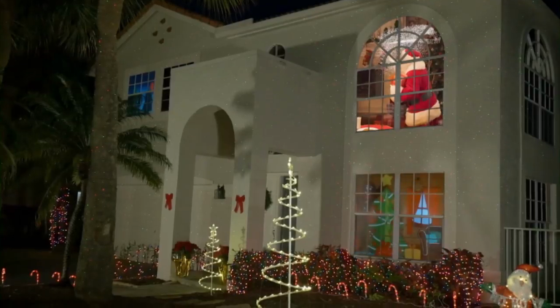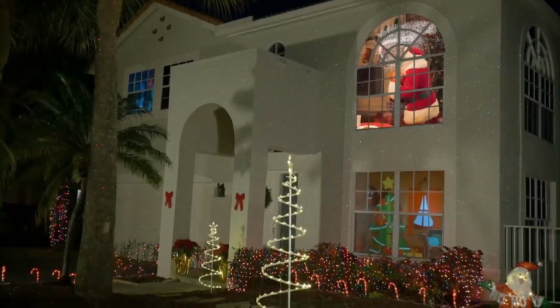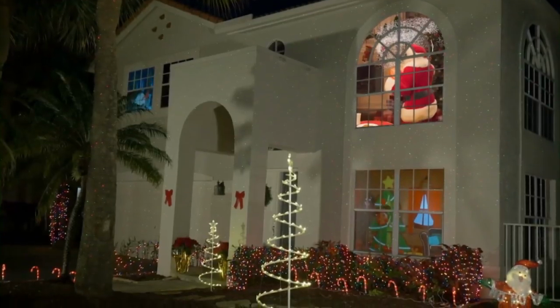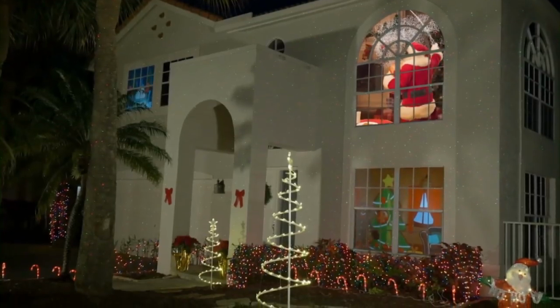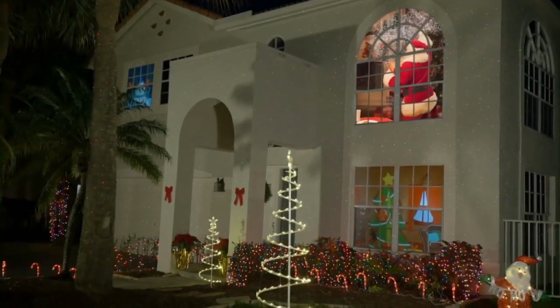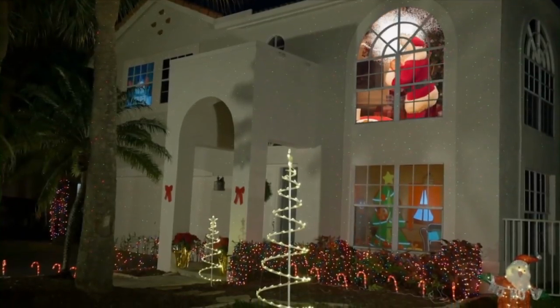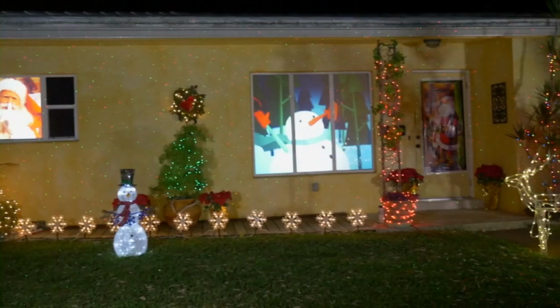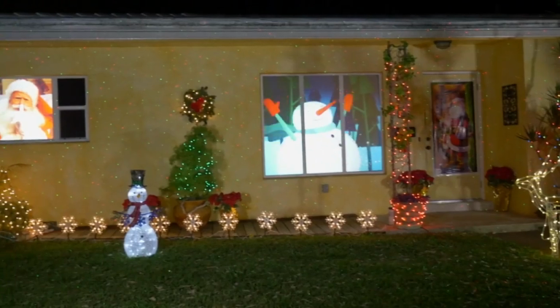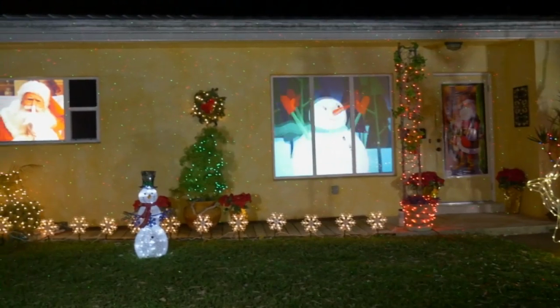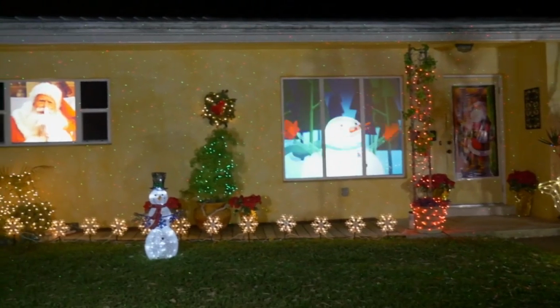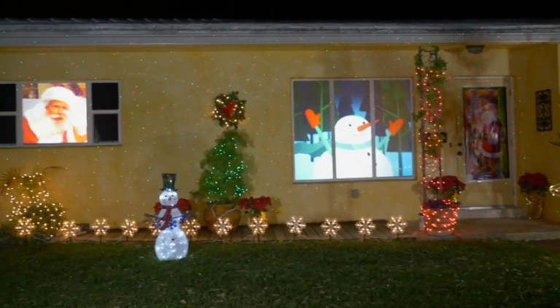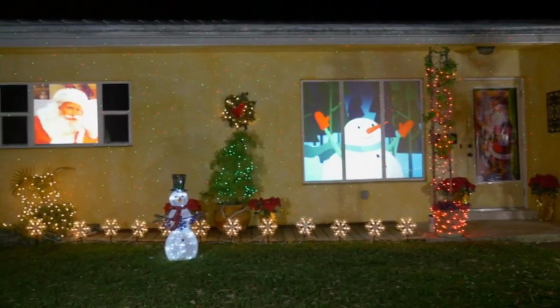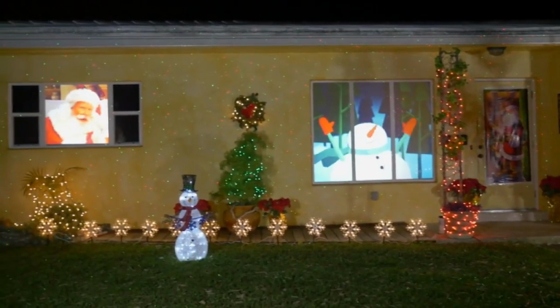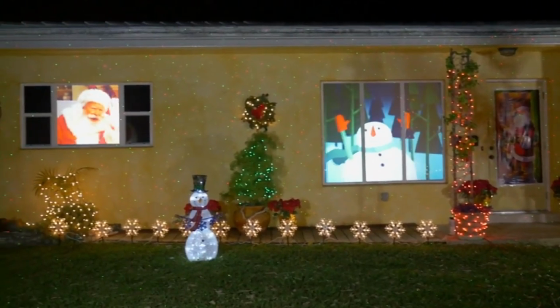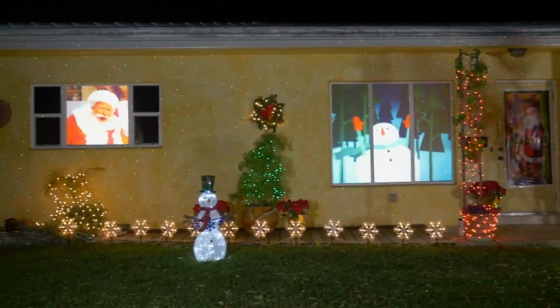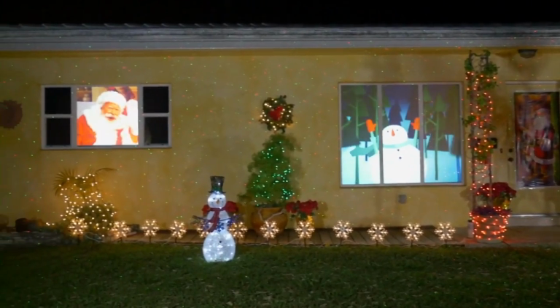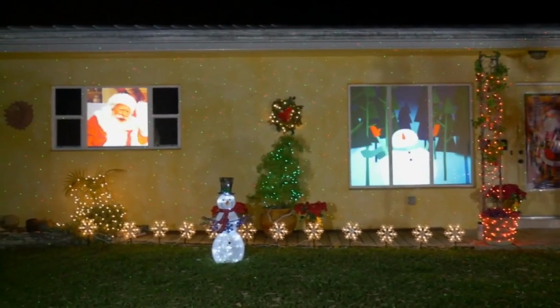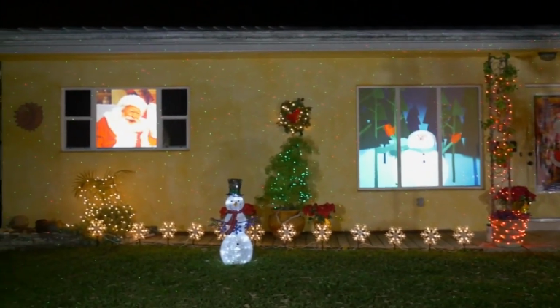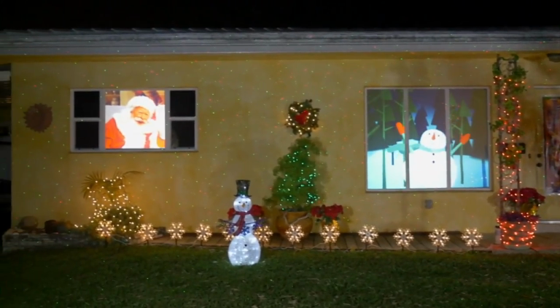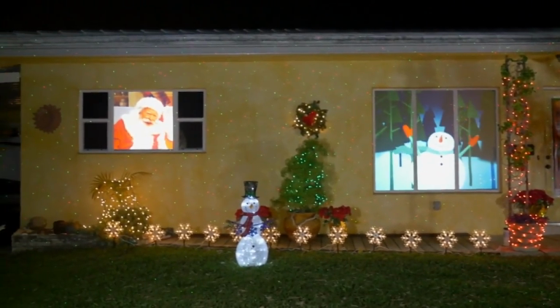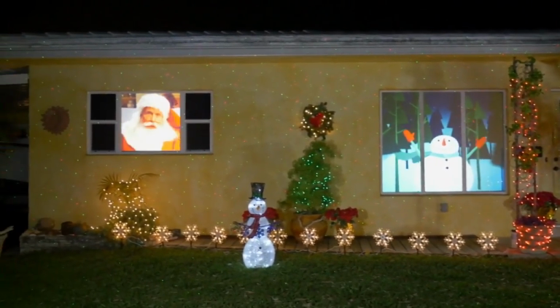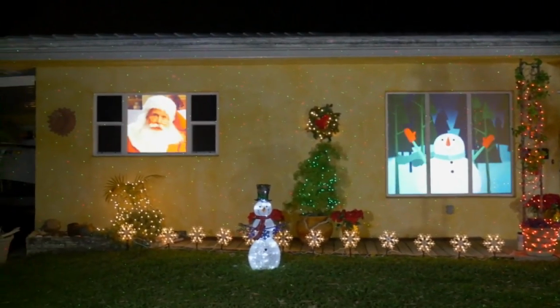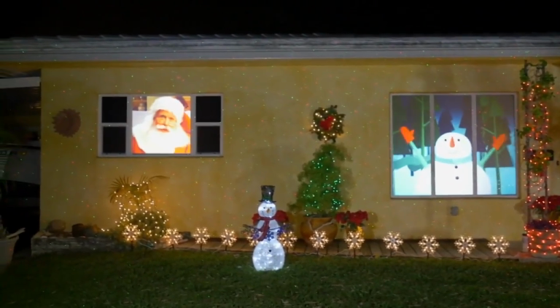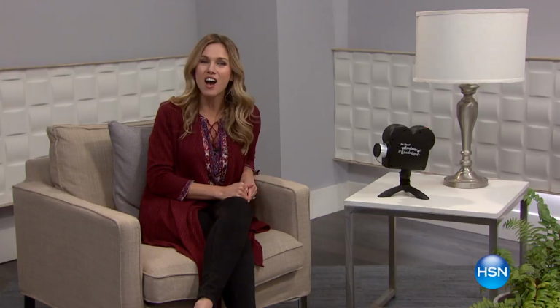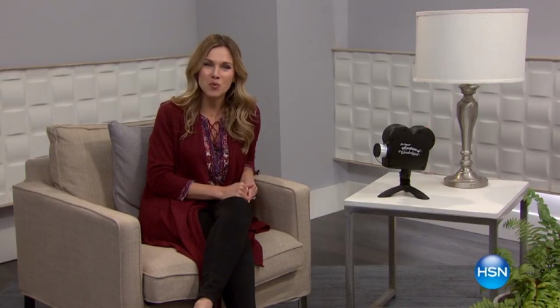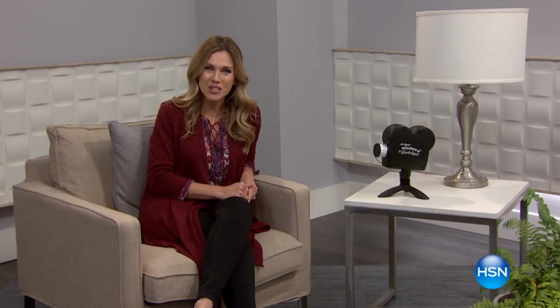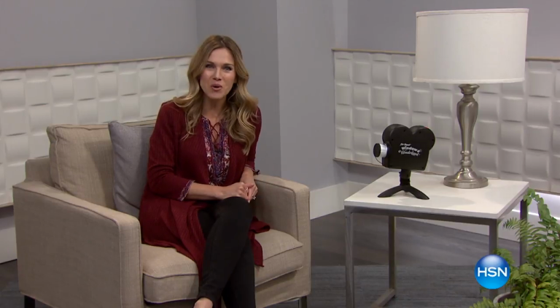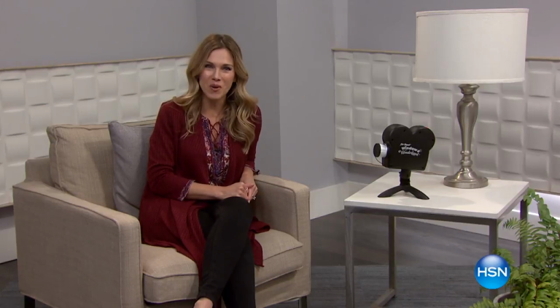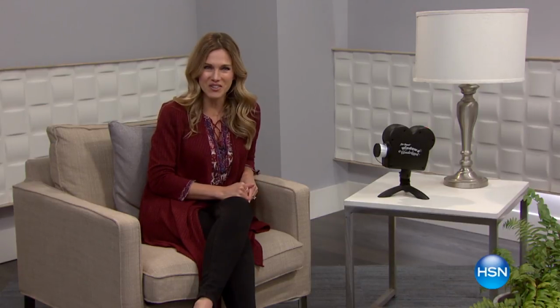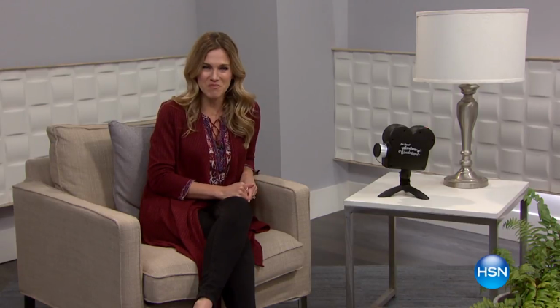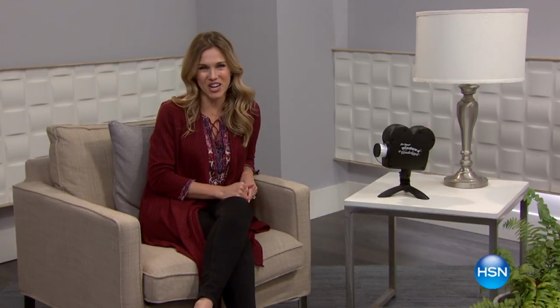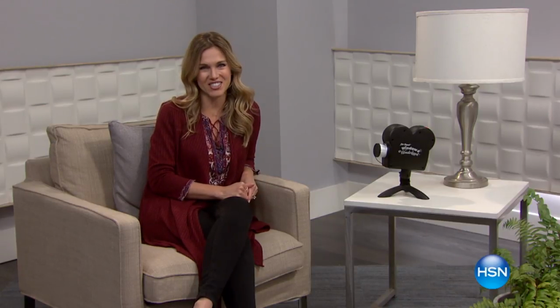Turn your home from ordinary to extraordinary with the easy holiday decoration of the Window Wonderland Projector.